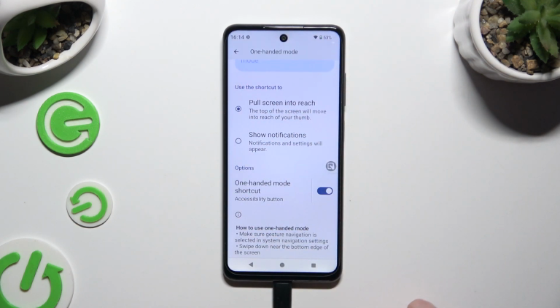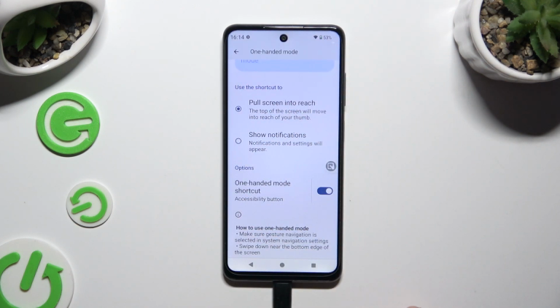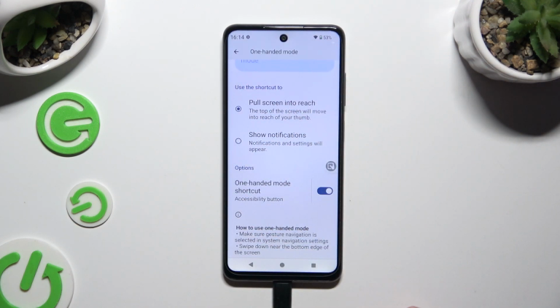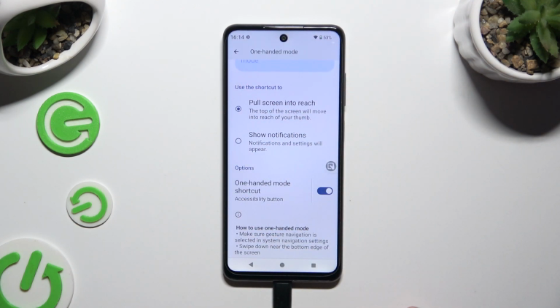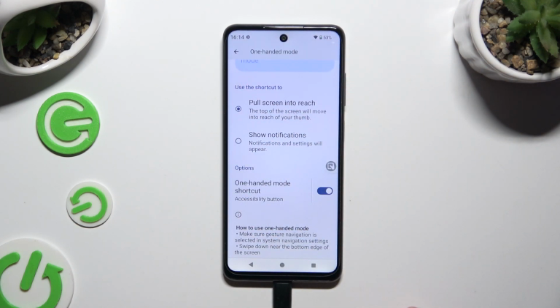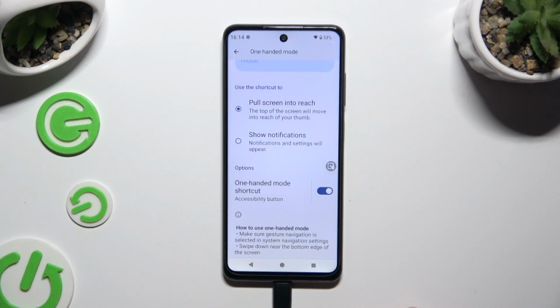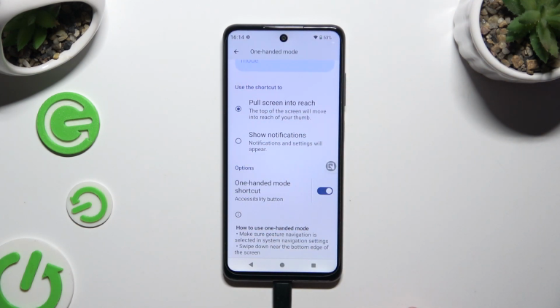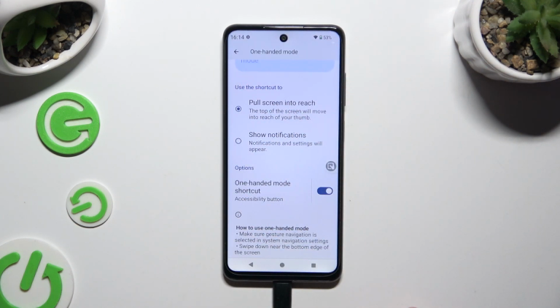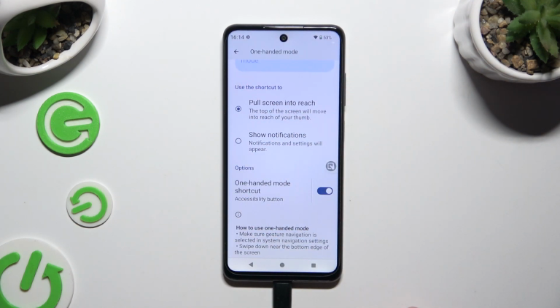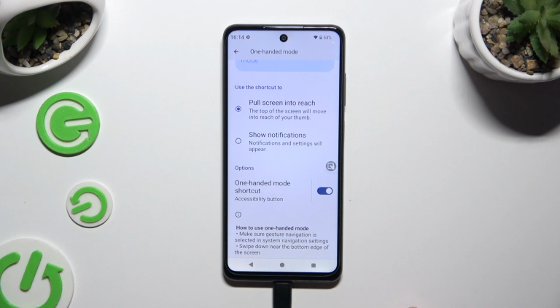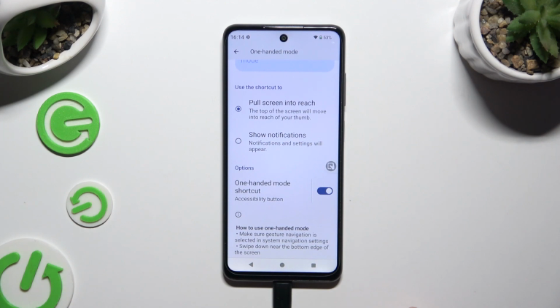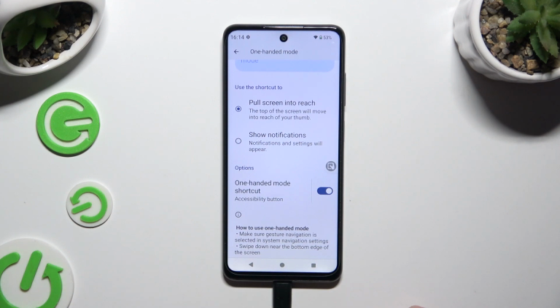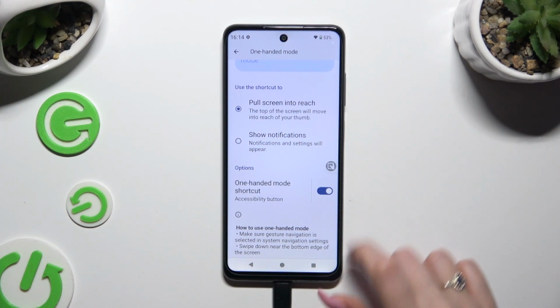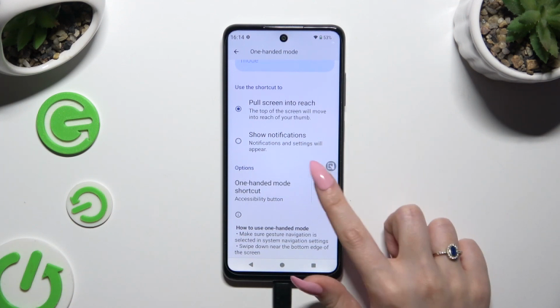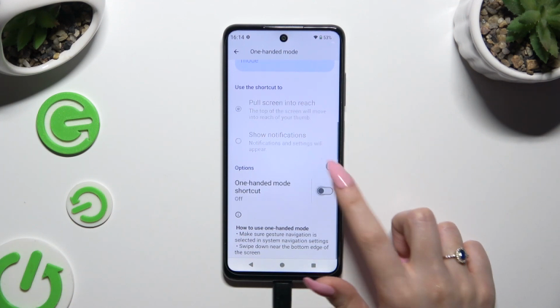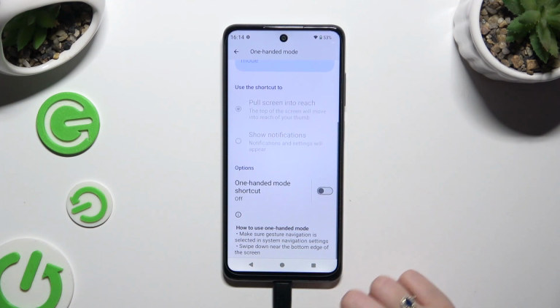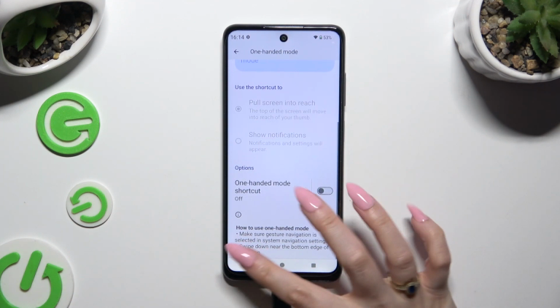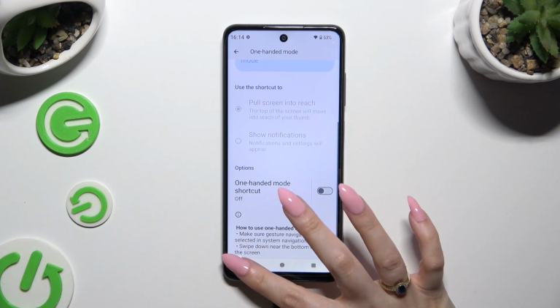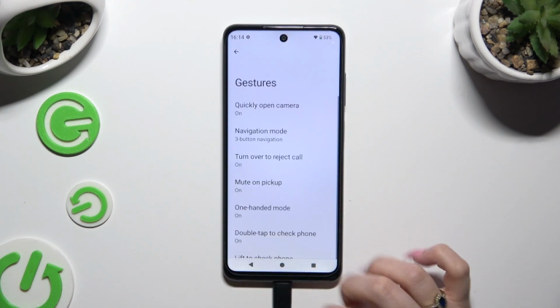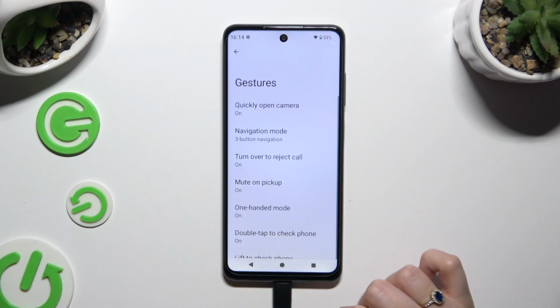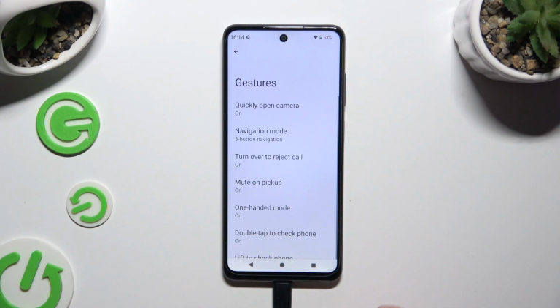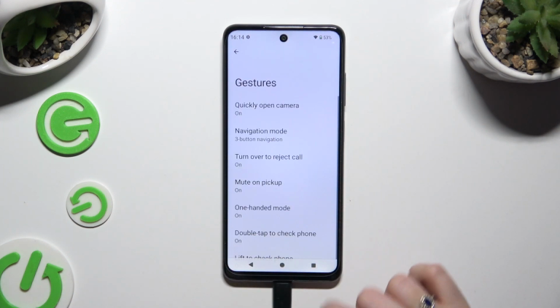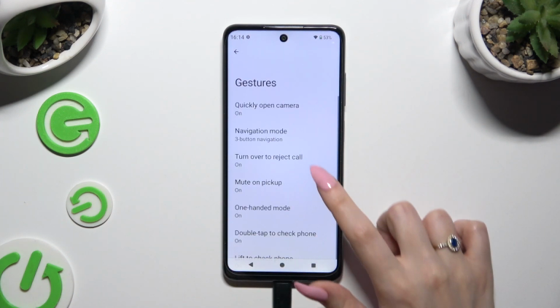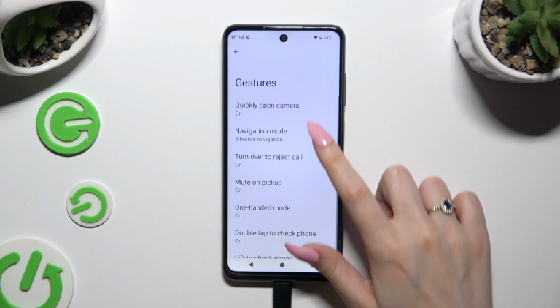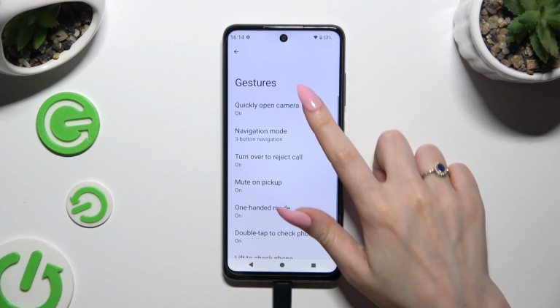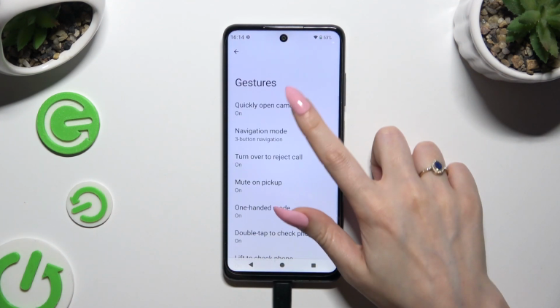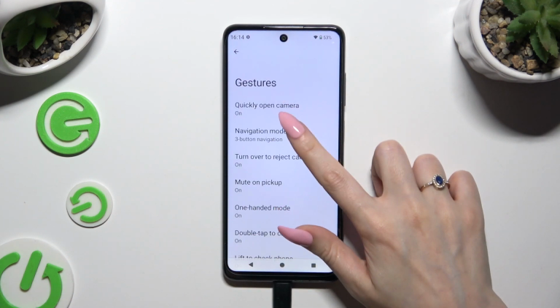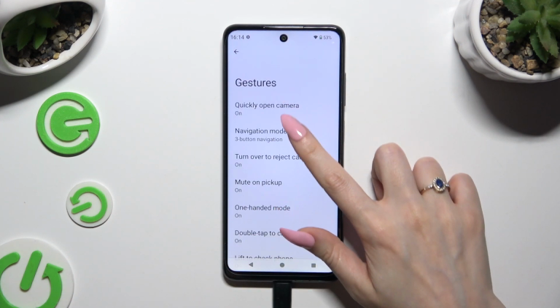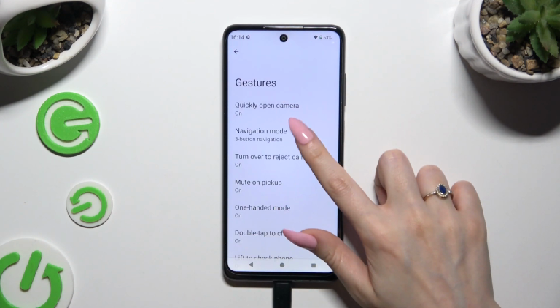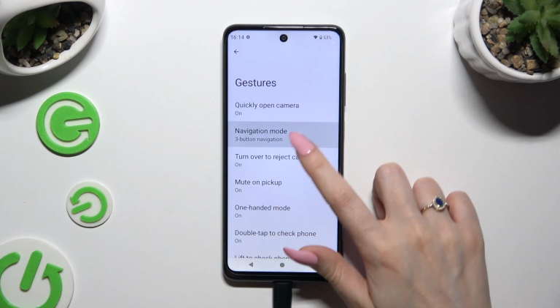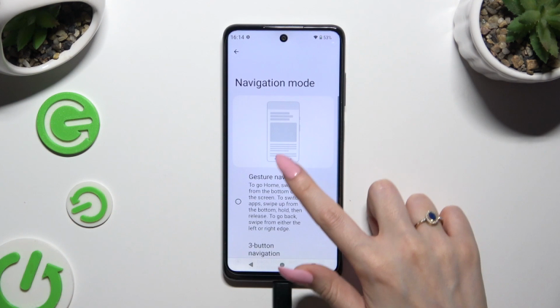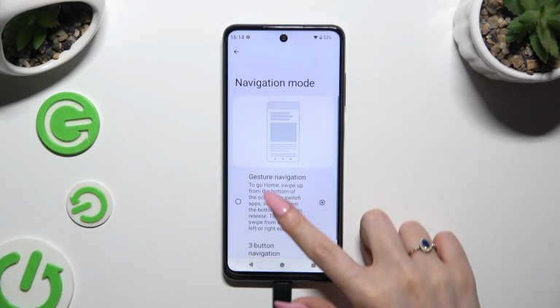If you want to disable it, use the same toggle. If you're using gesture navigation, though, you need to use this toggle.